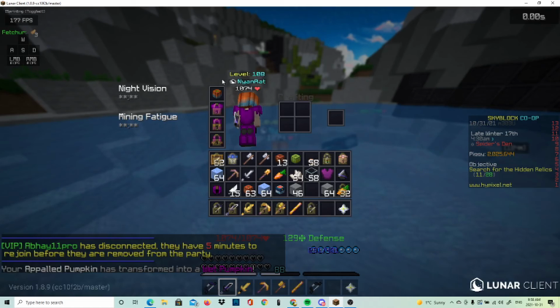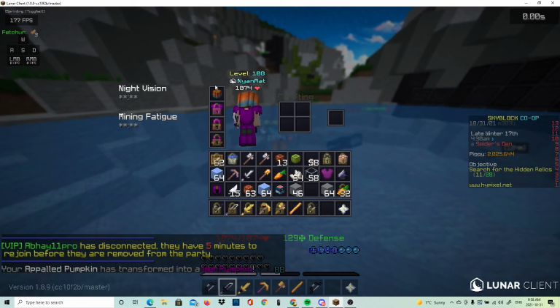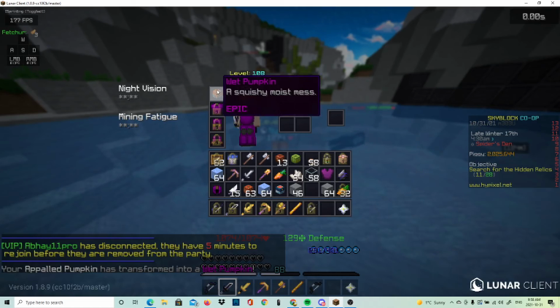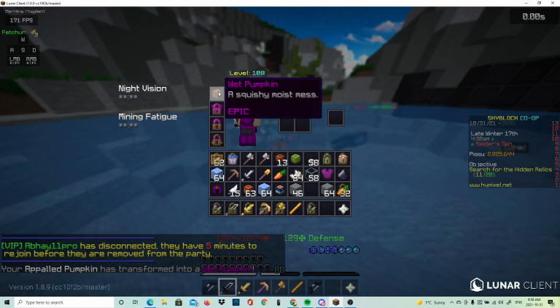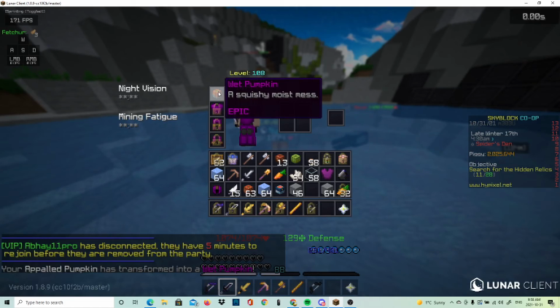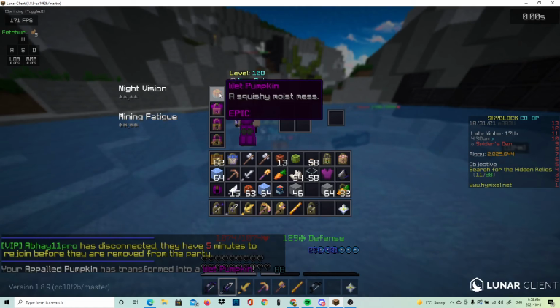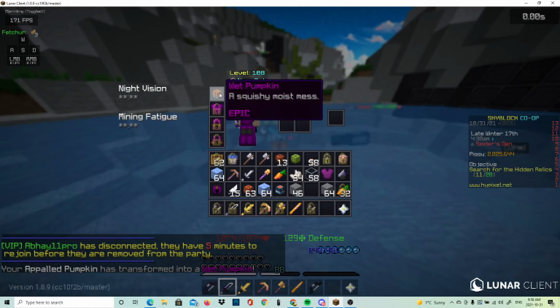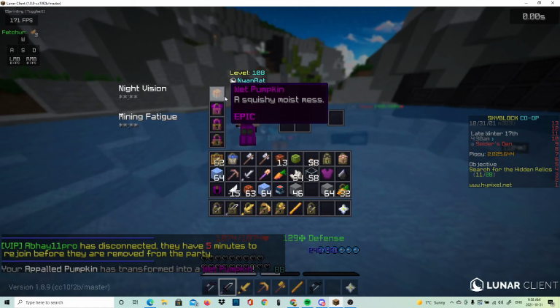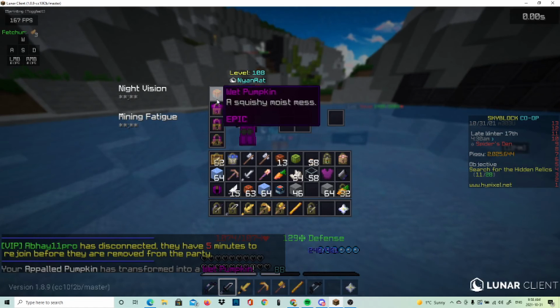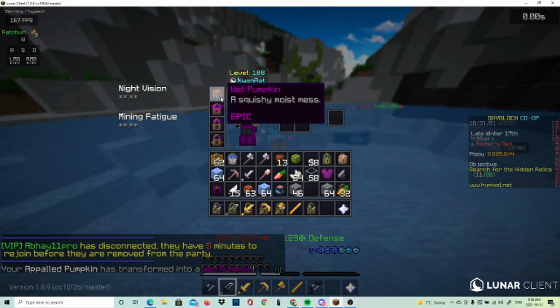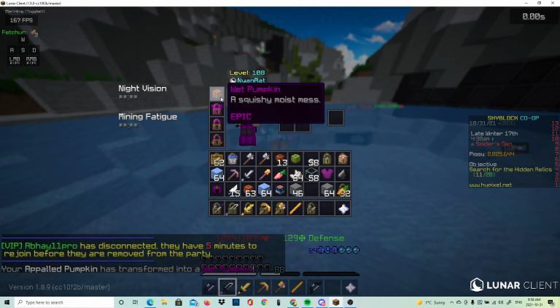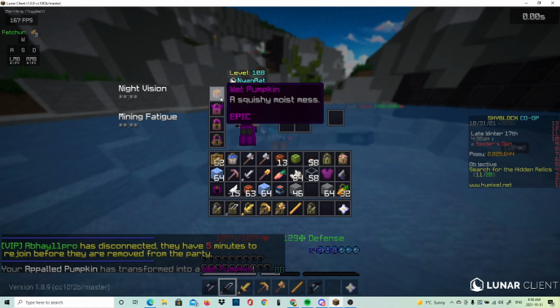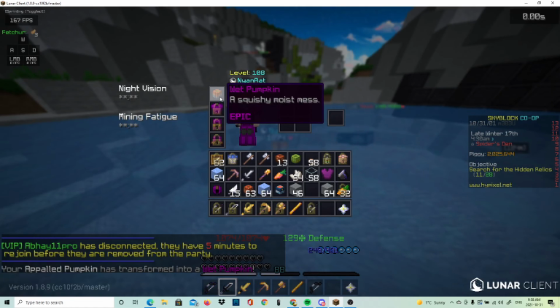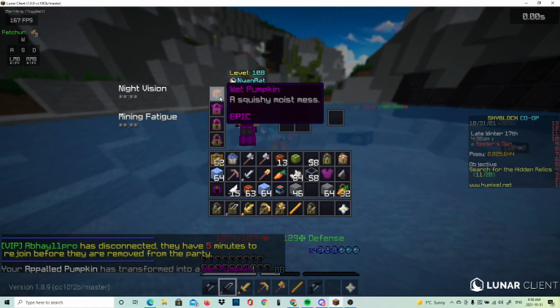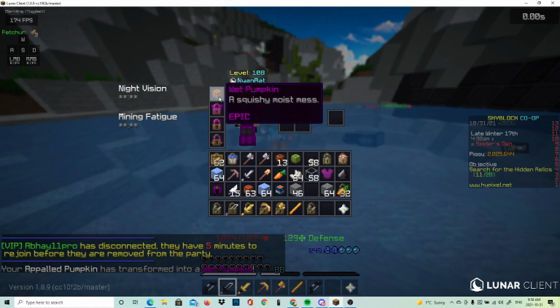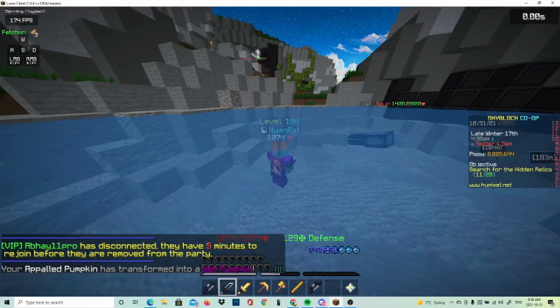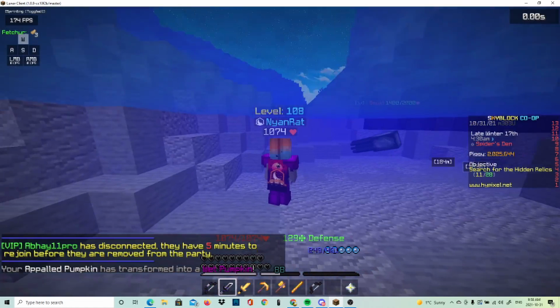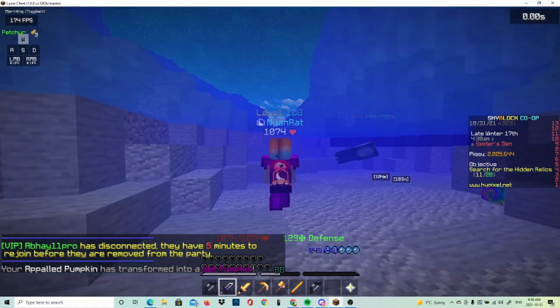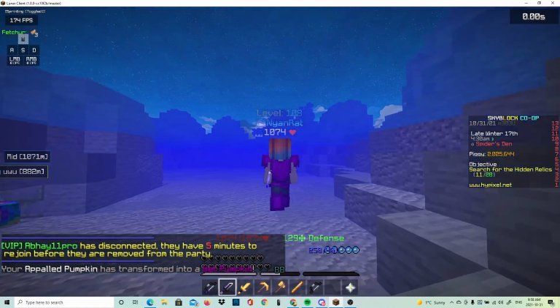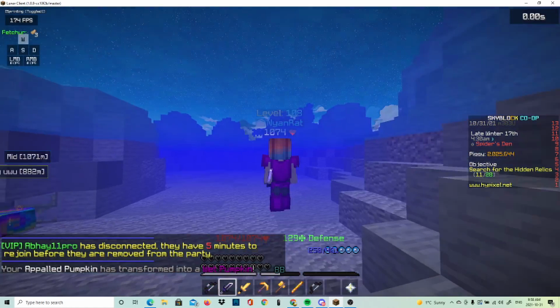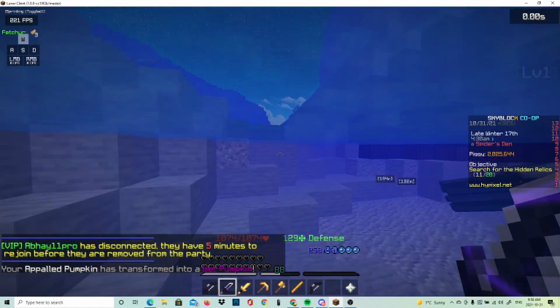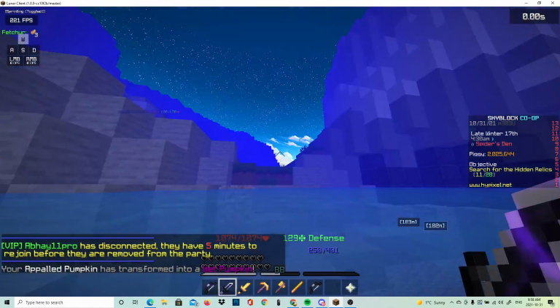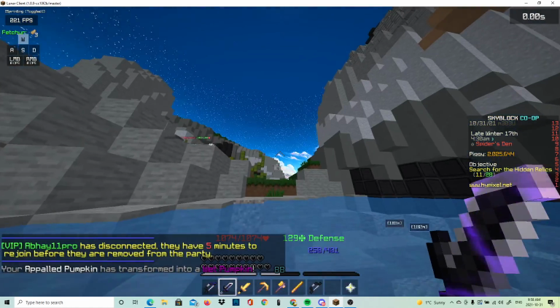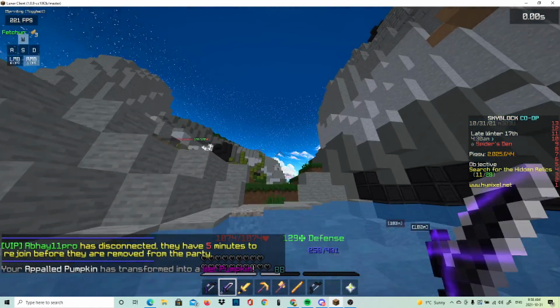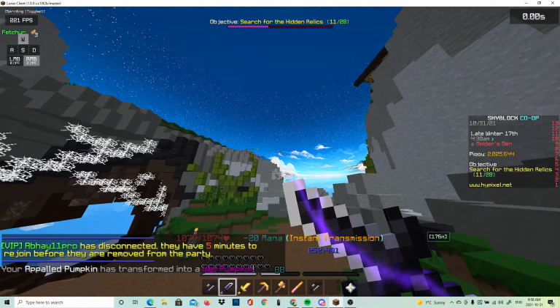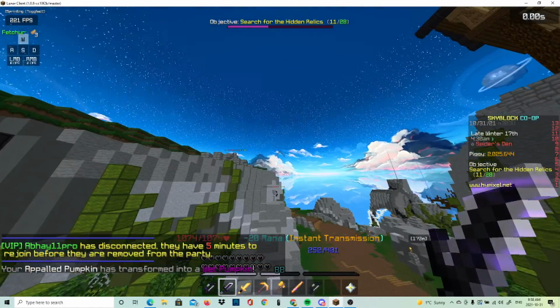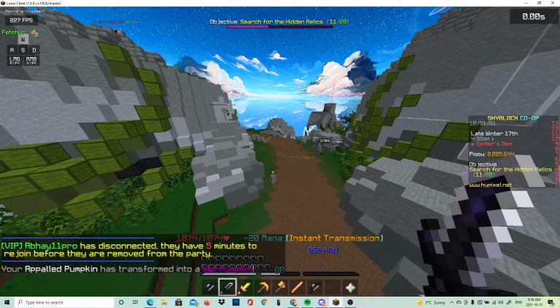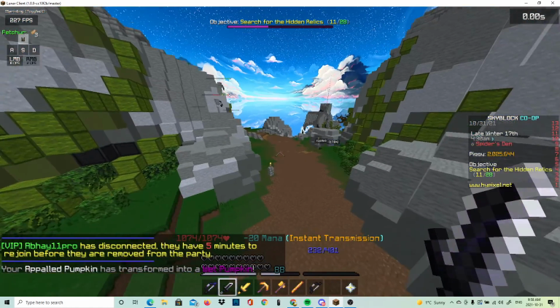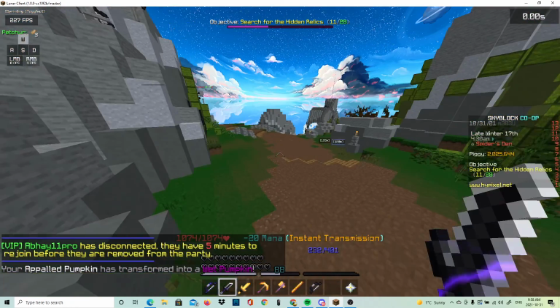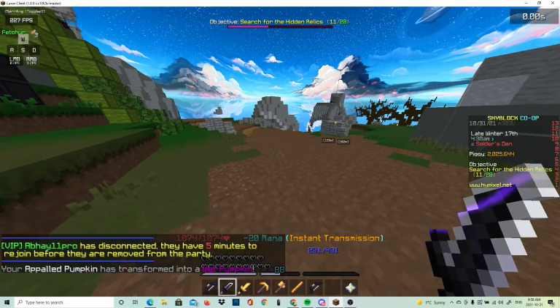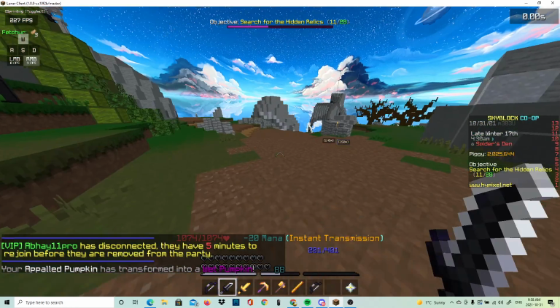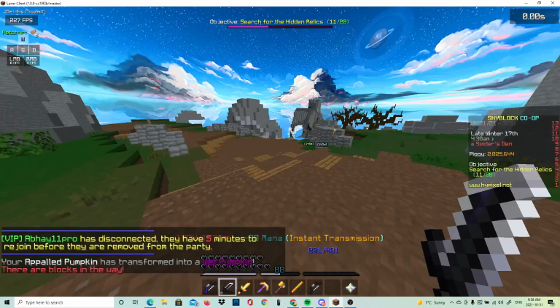It turns — oh no, it does work. You get a wet pumpkin and then you give it to him and you get the helmet. Go quick.